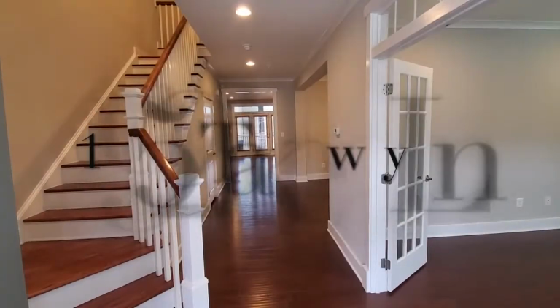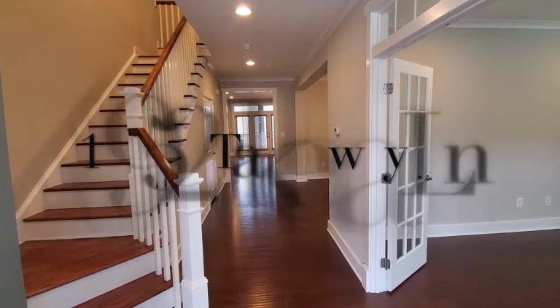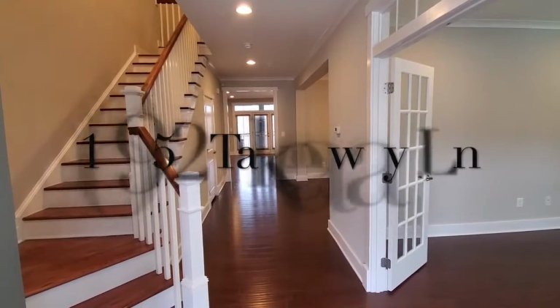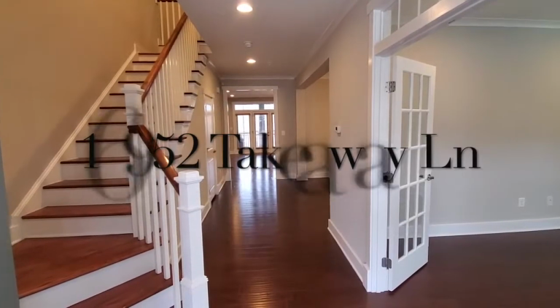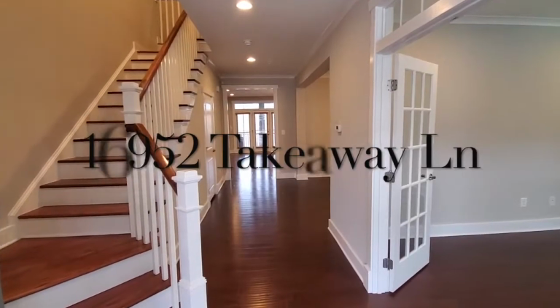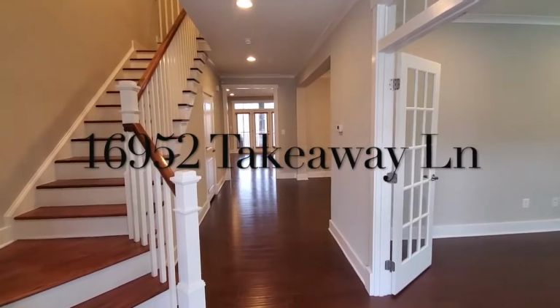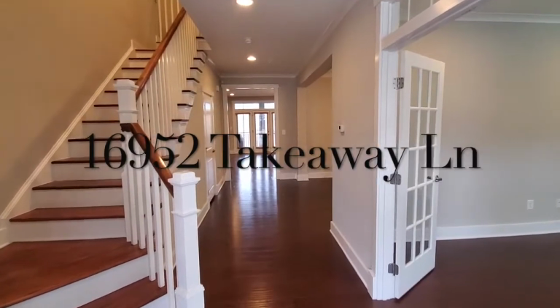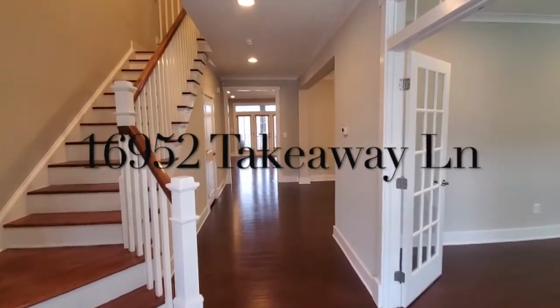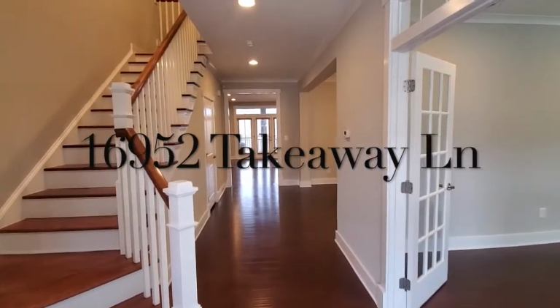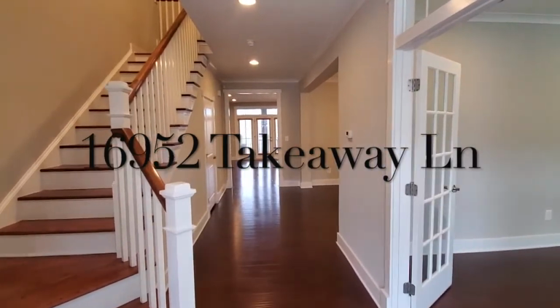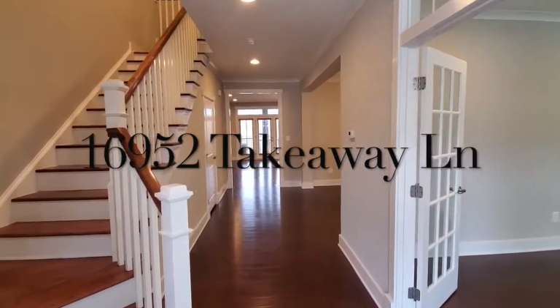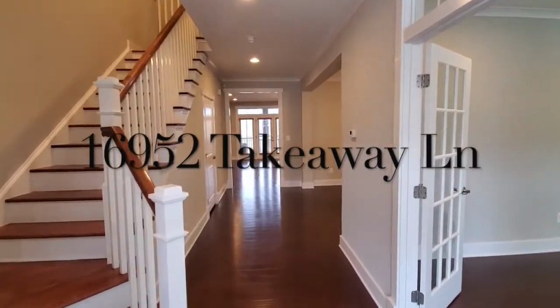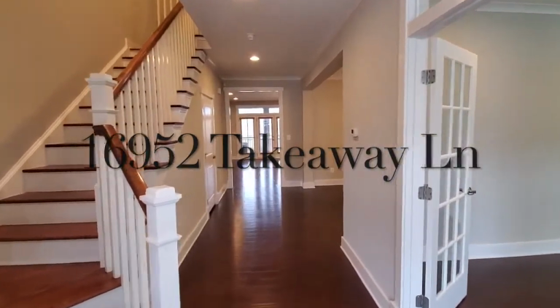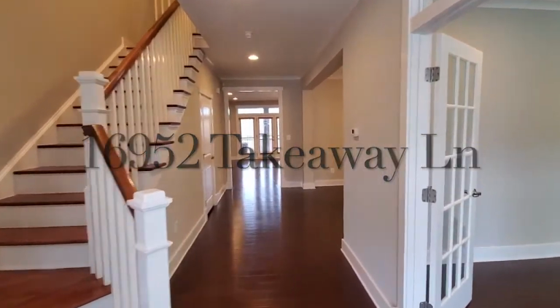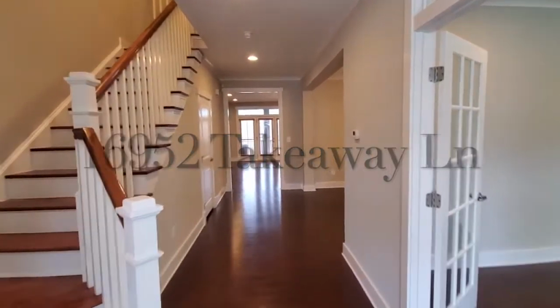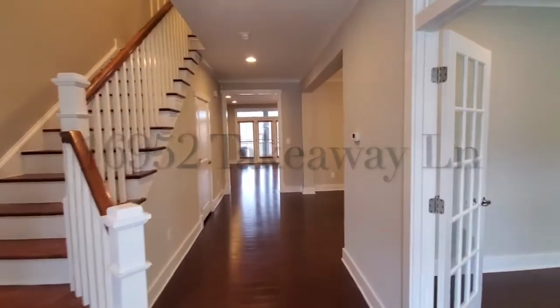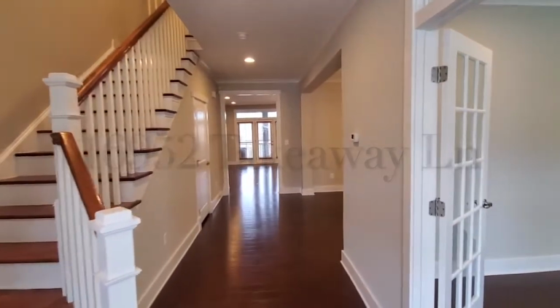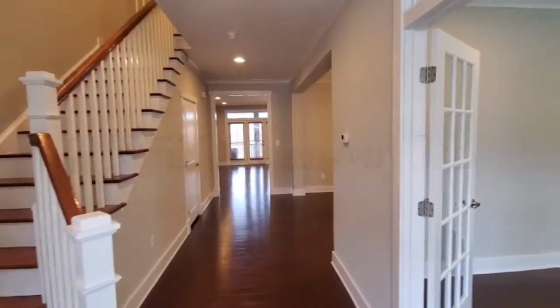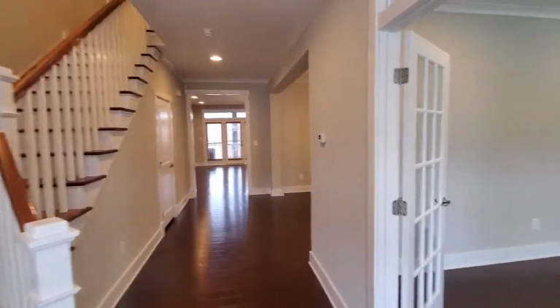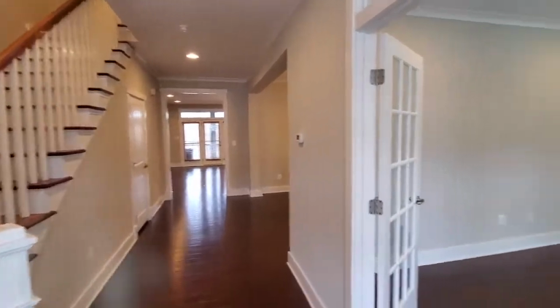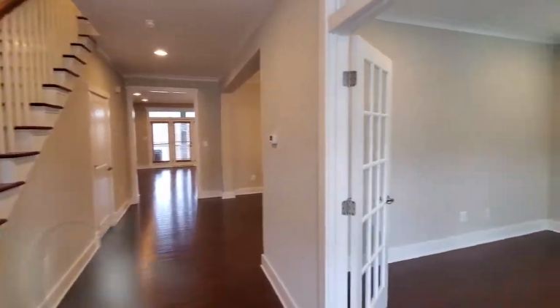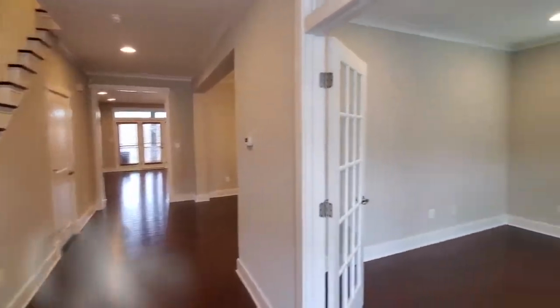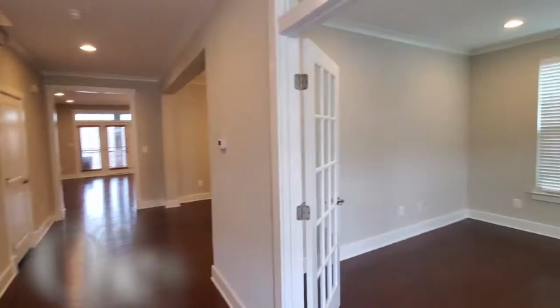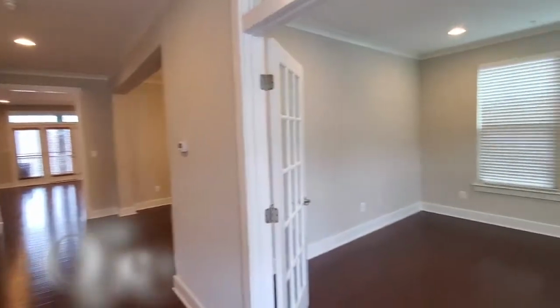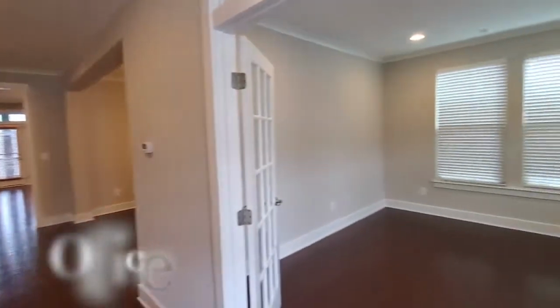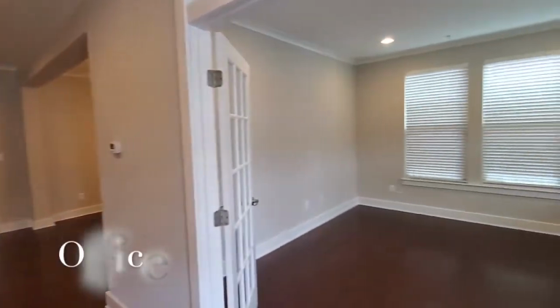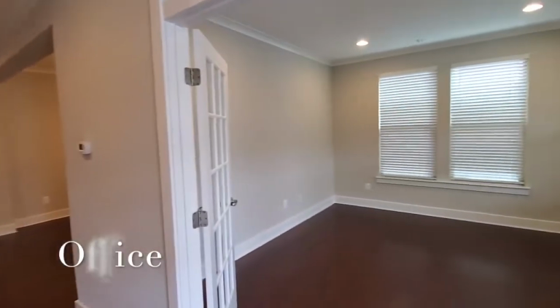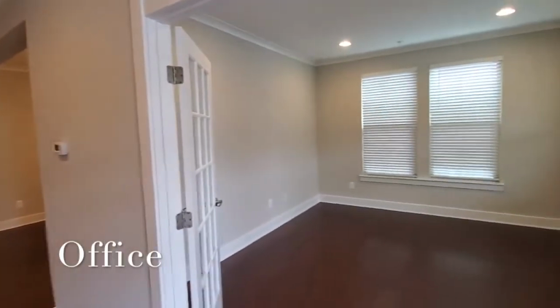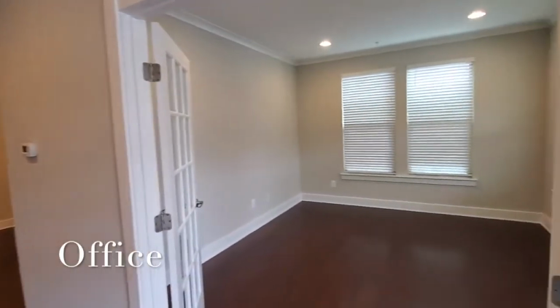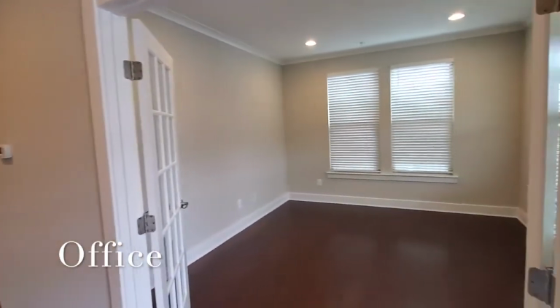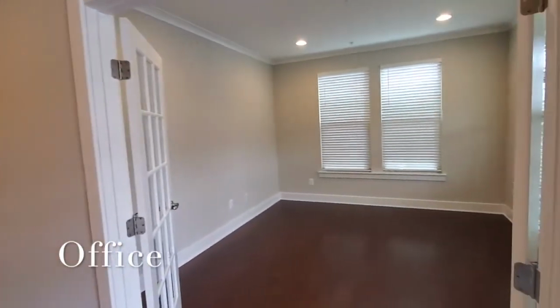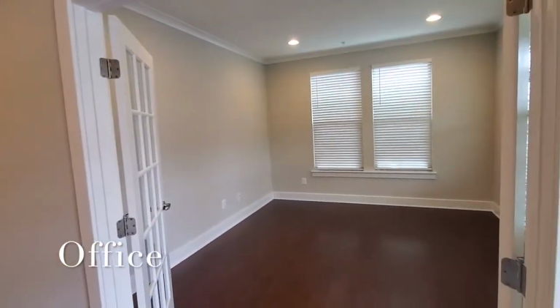Welcome to Botanic Shores. This house offers four covered porches.